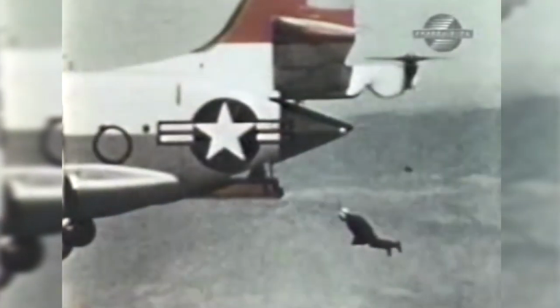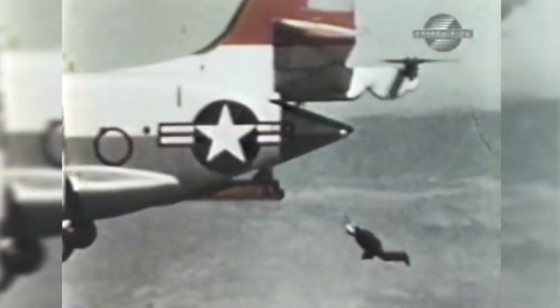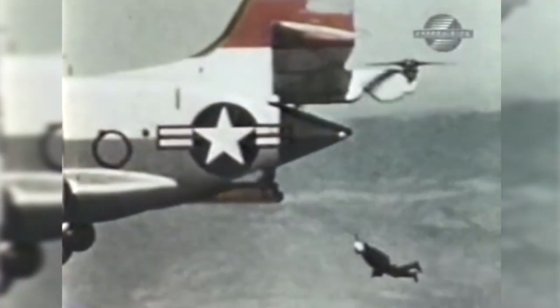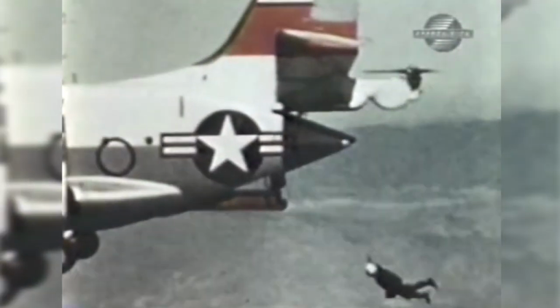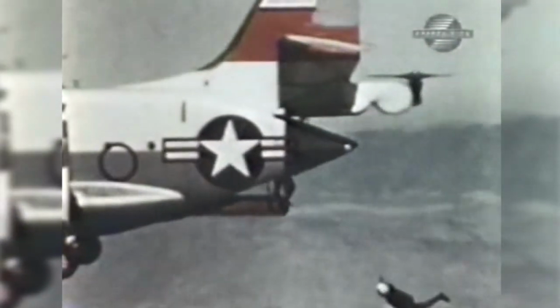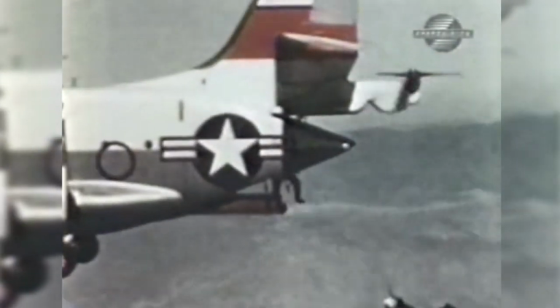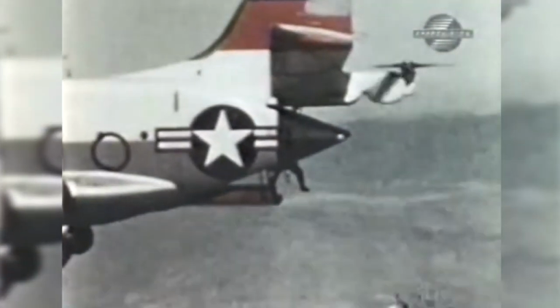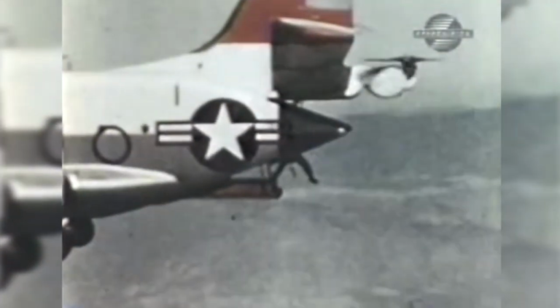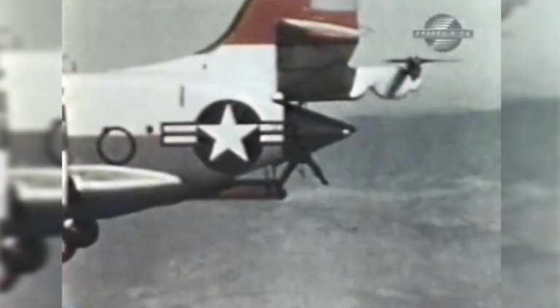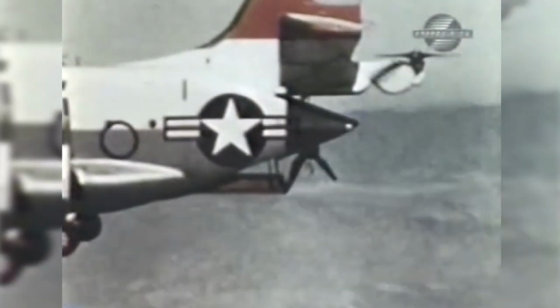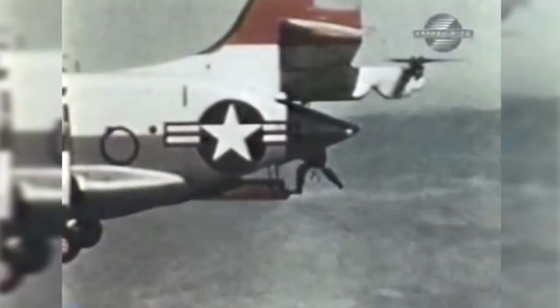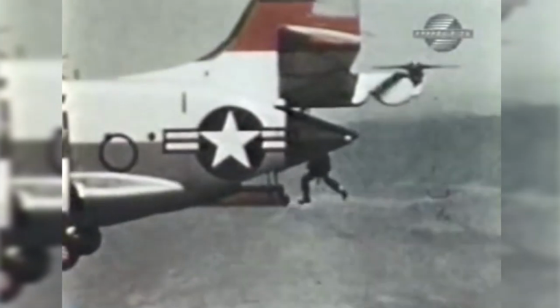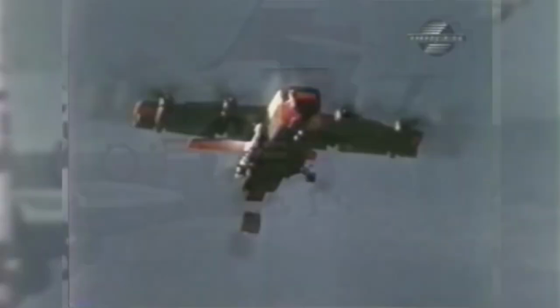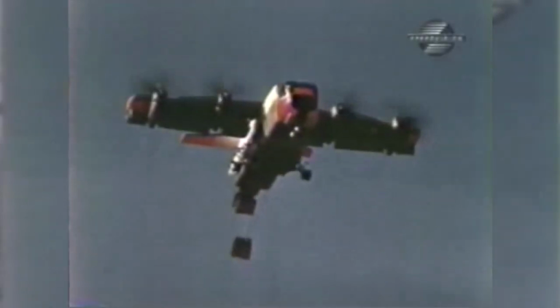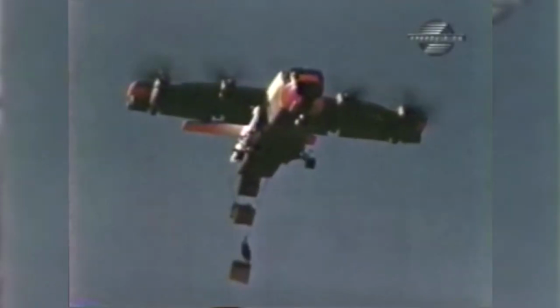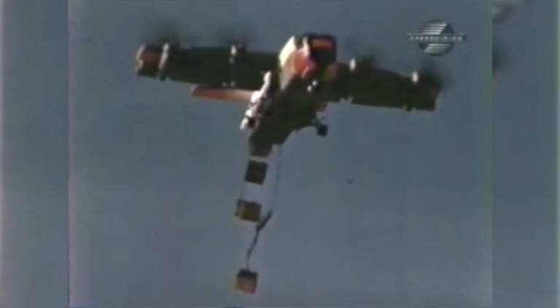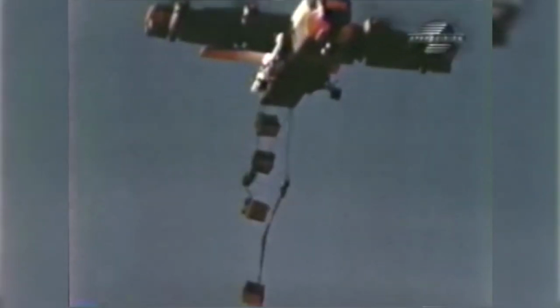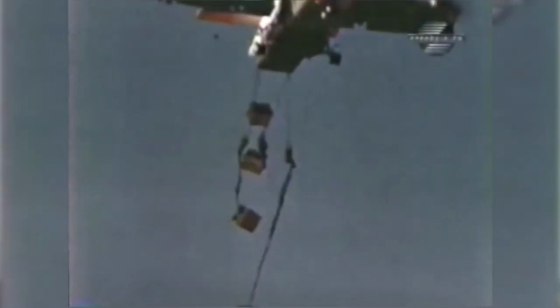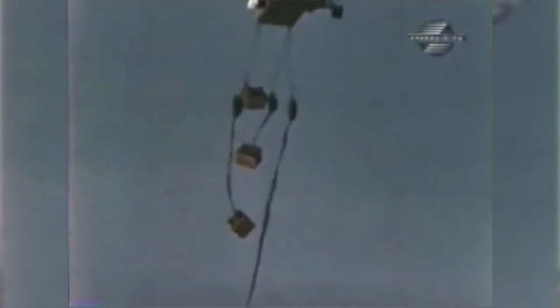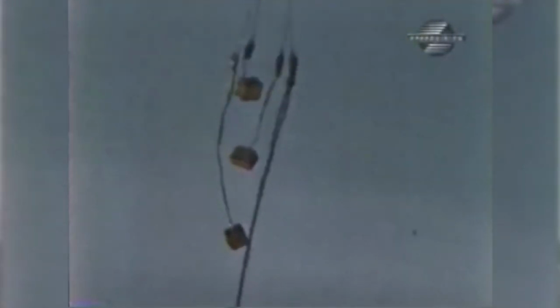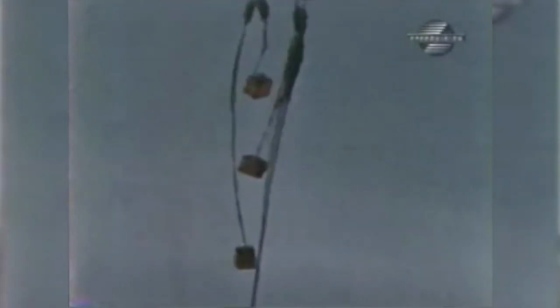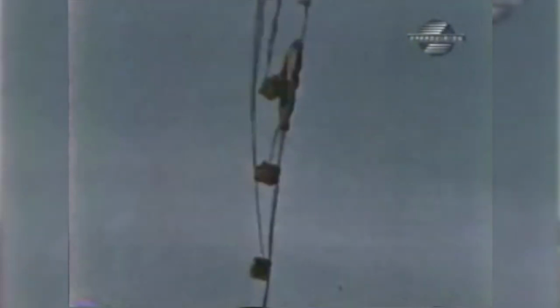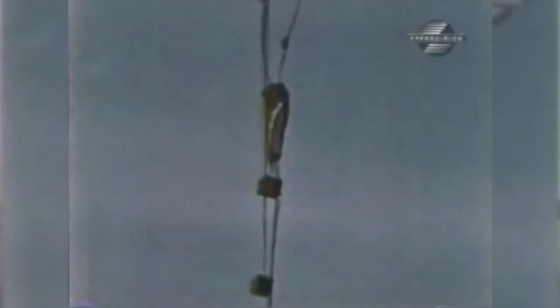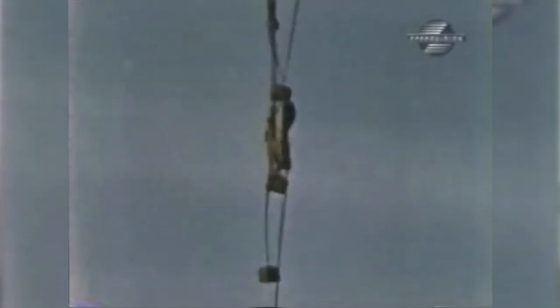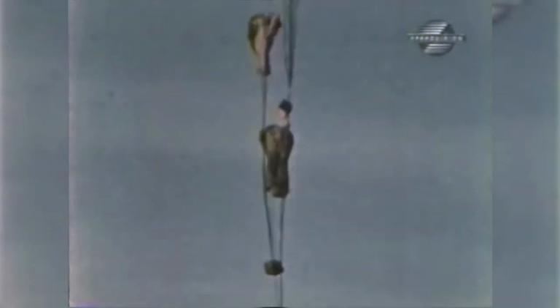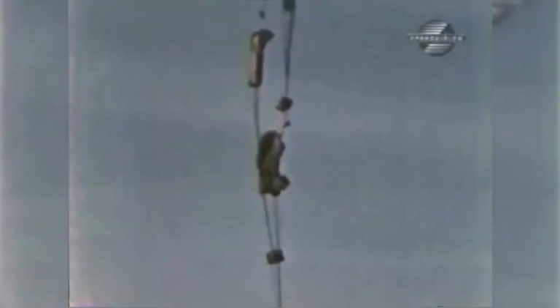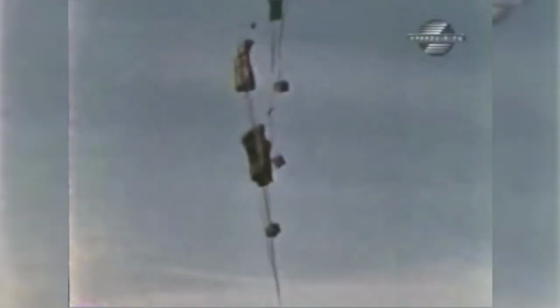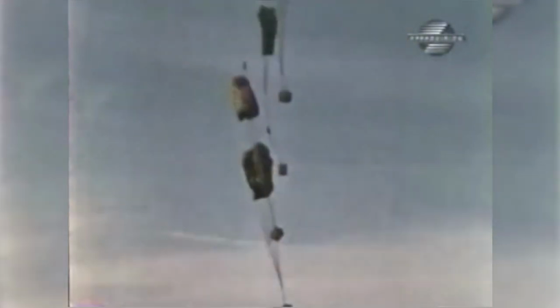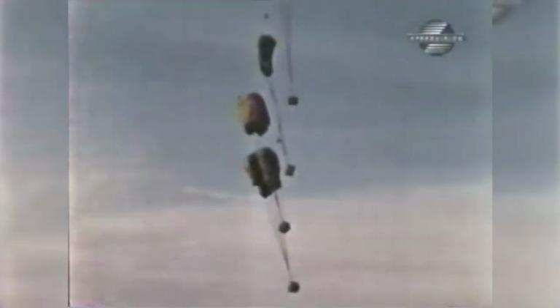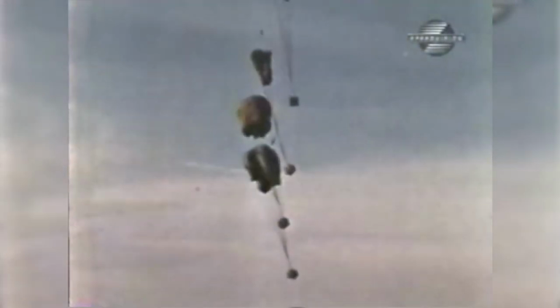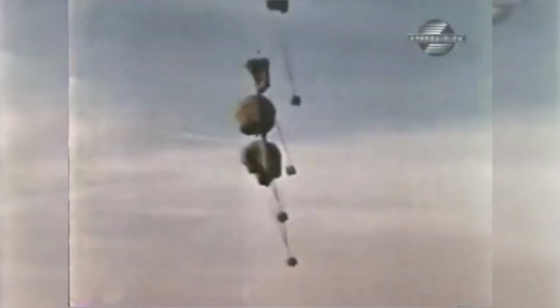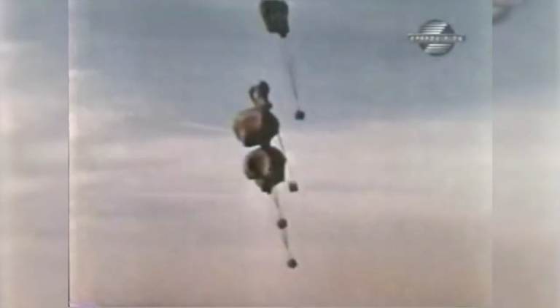In service, it would carry 32 equipped troops or 8,000 pounds of cargo at a max speed of 400 miles per hour.